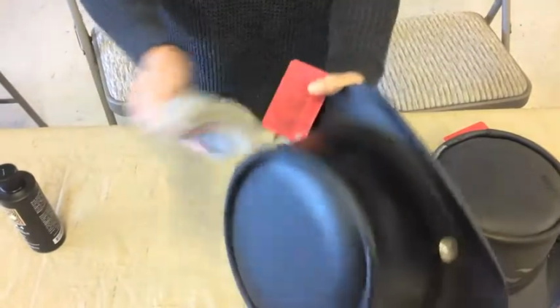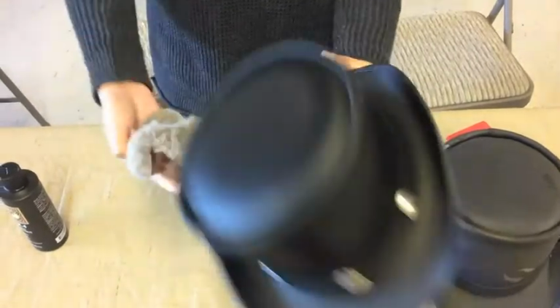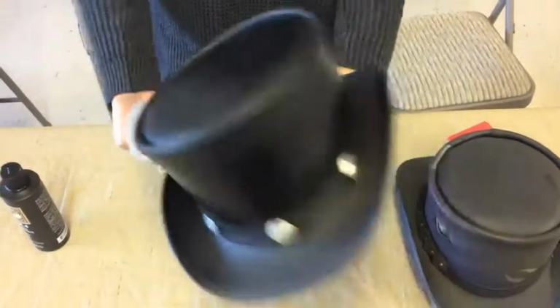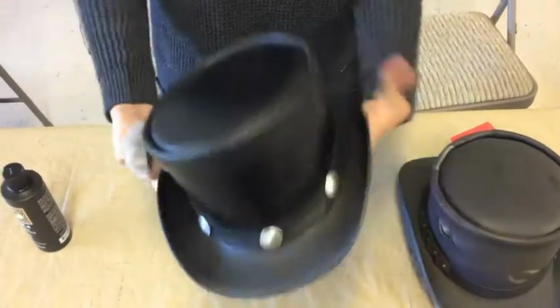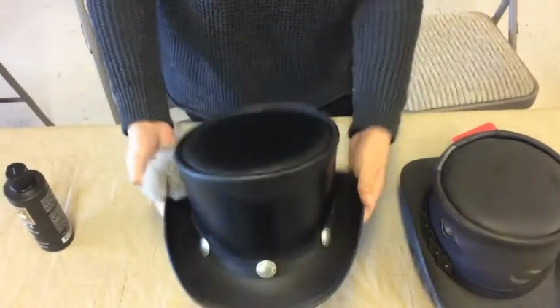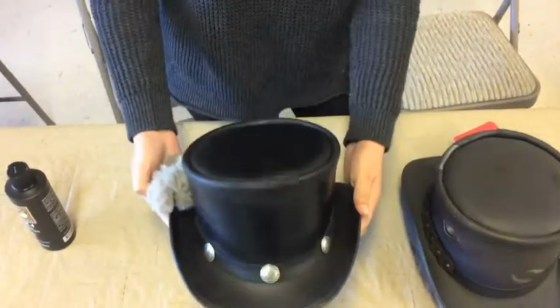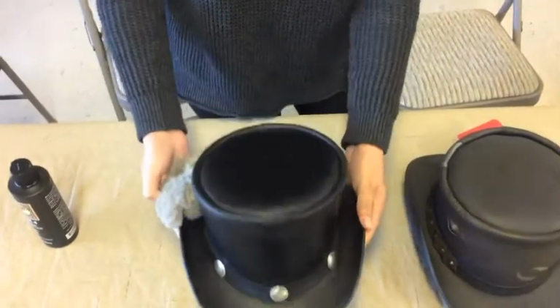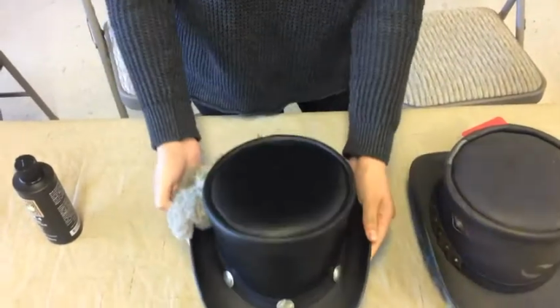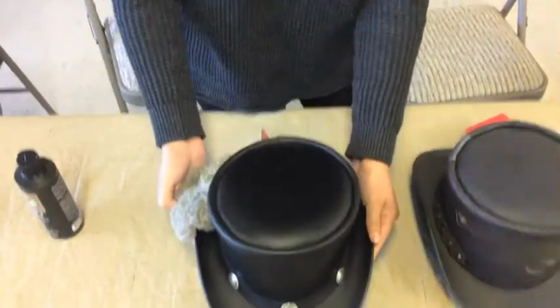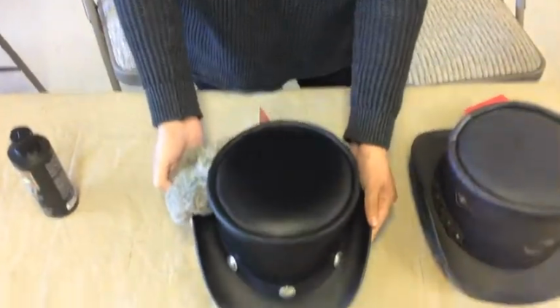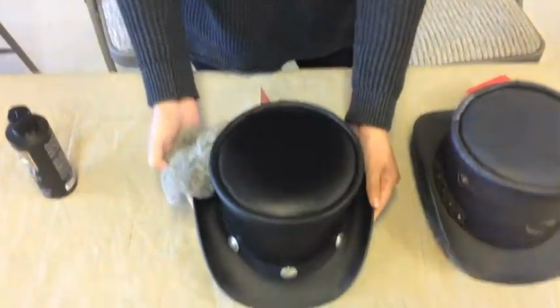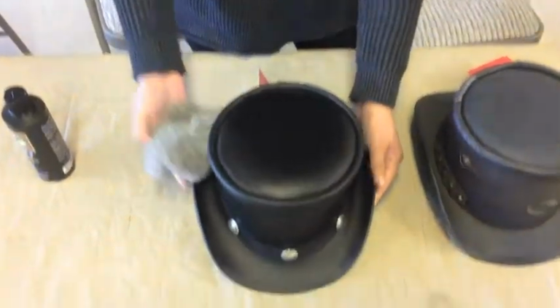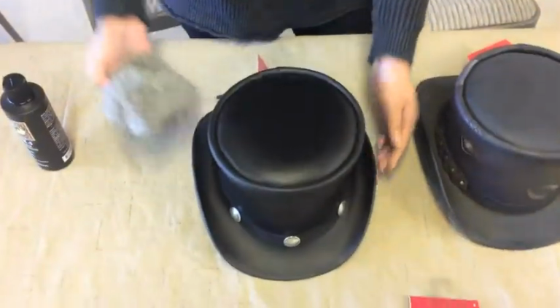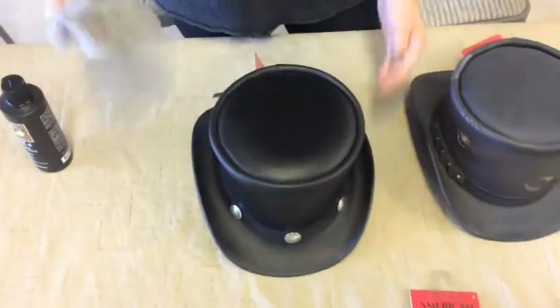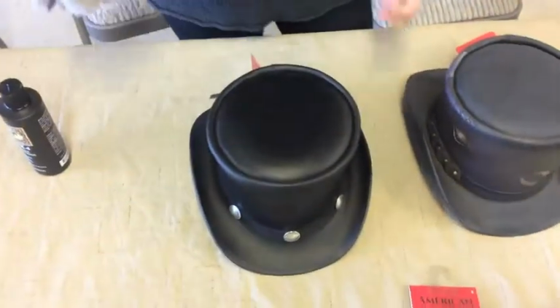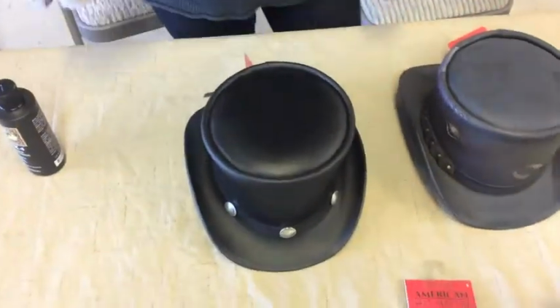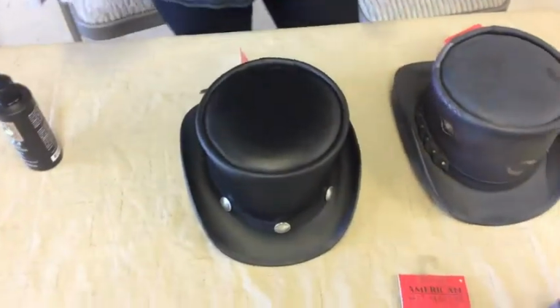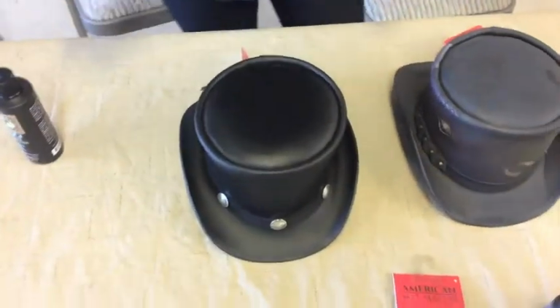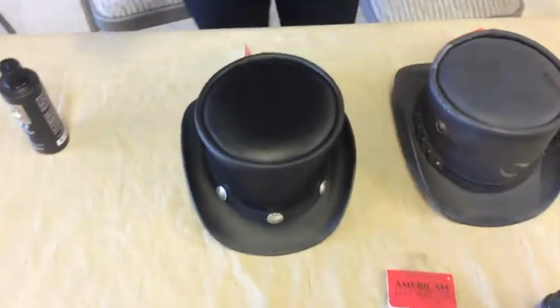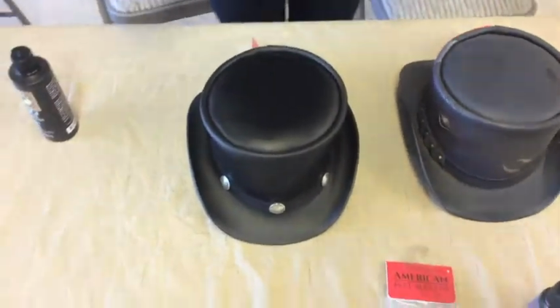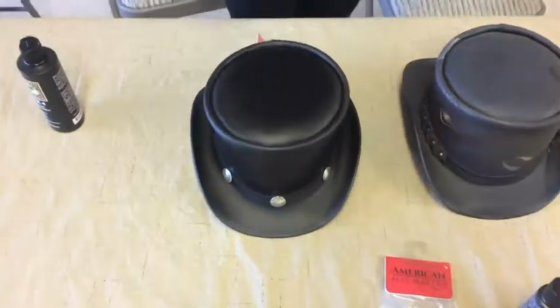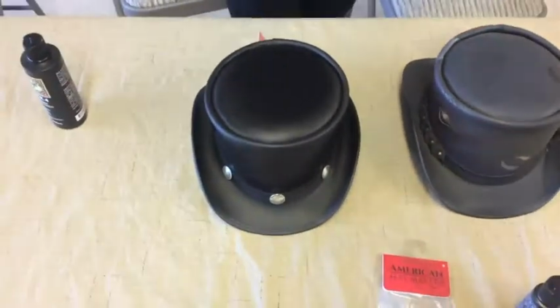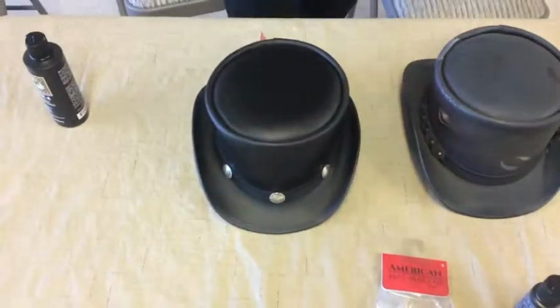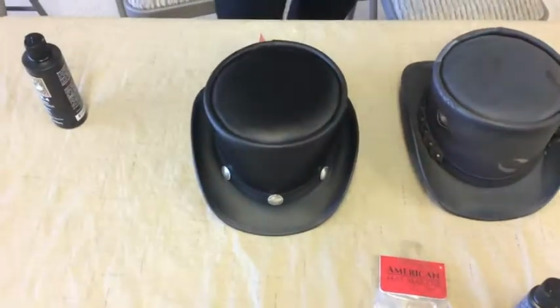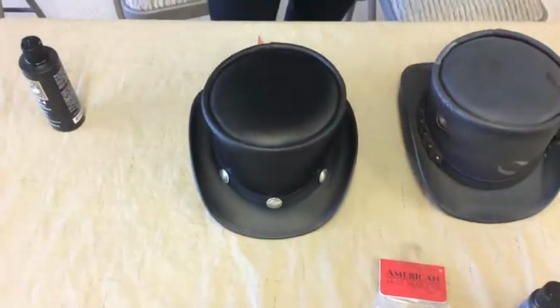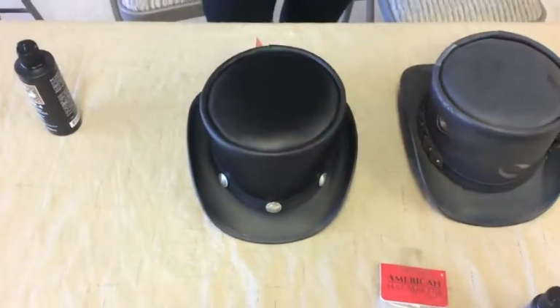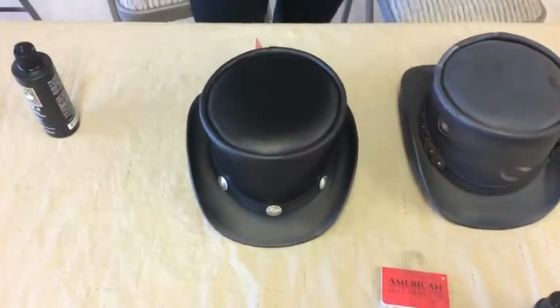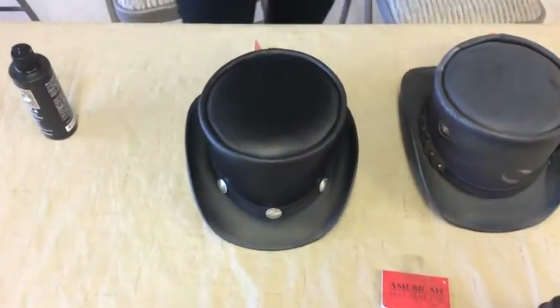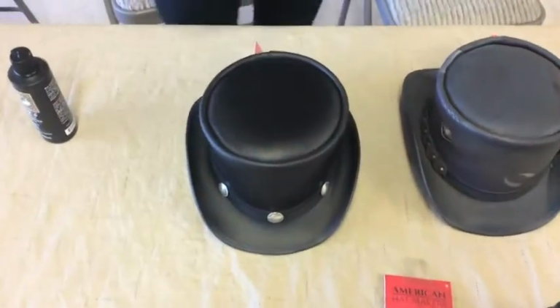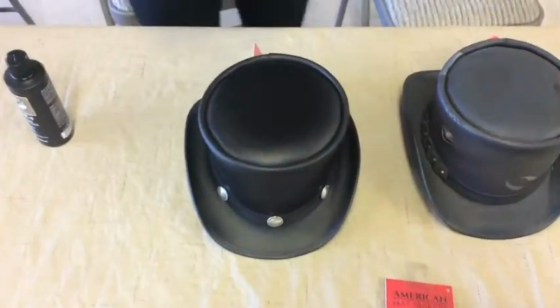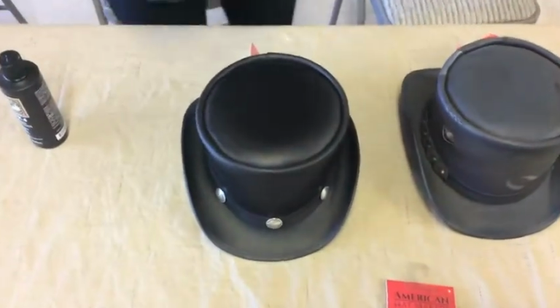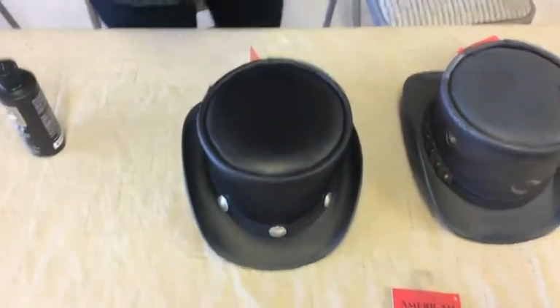And that's about it for the Eldorado. Now we're going to let that sit and dry while we move over to the Draco.